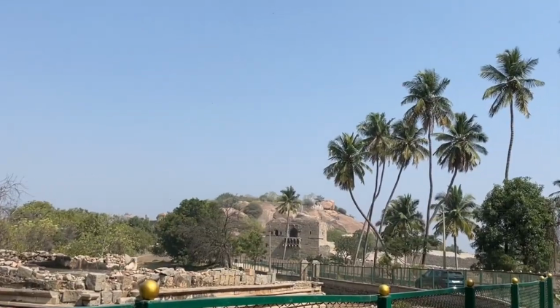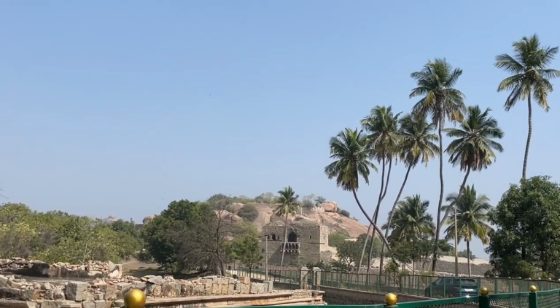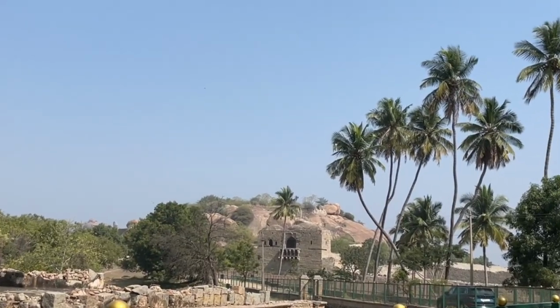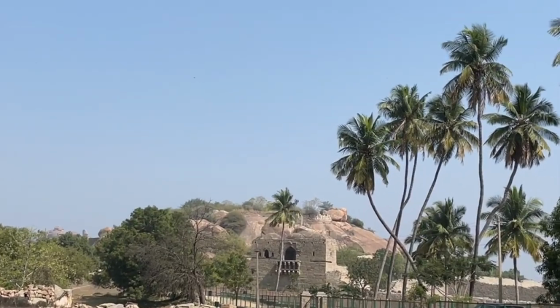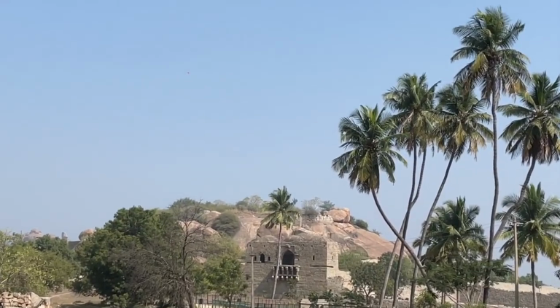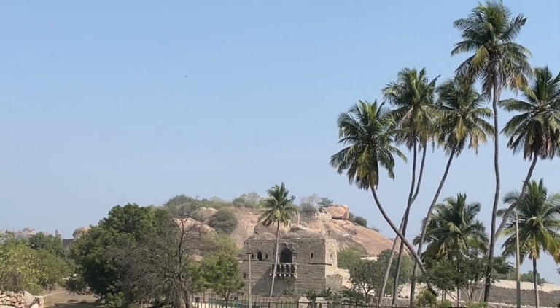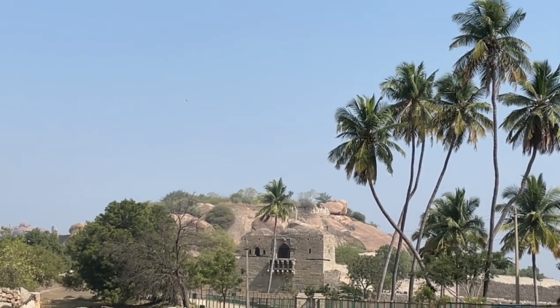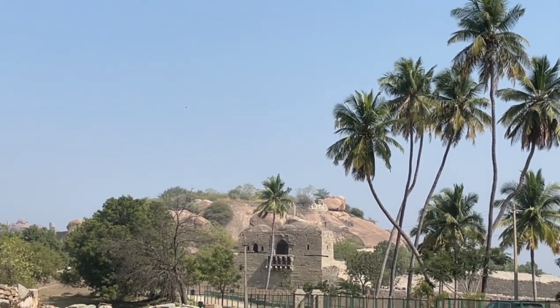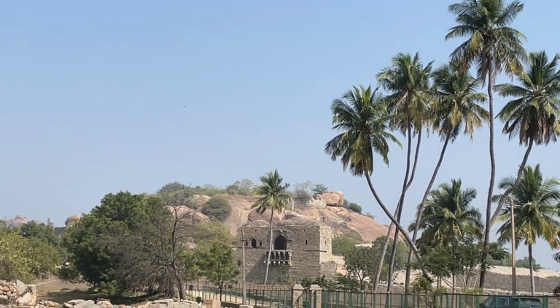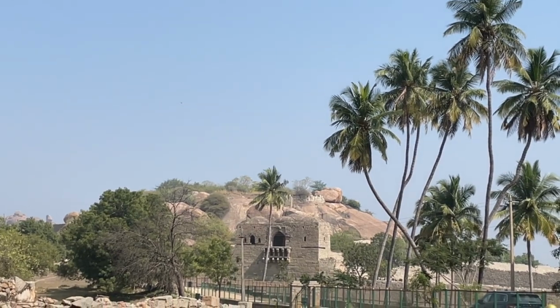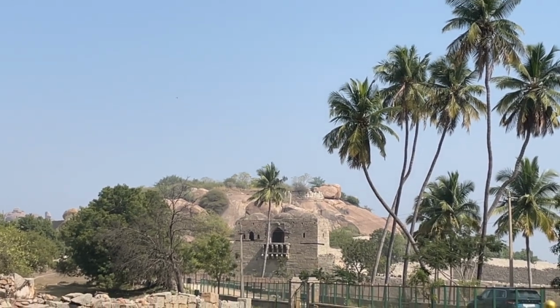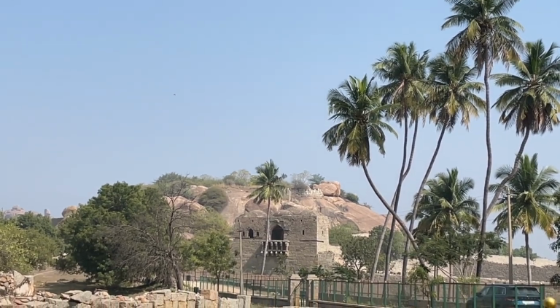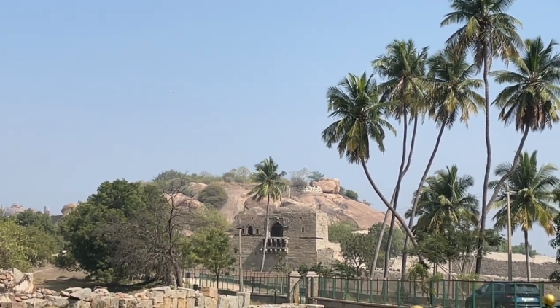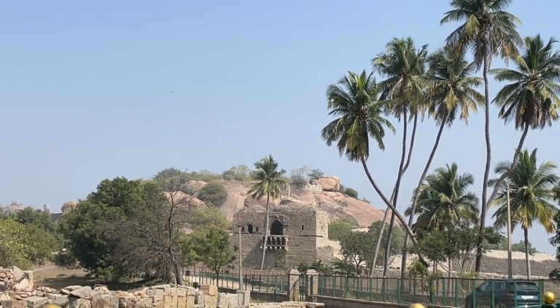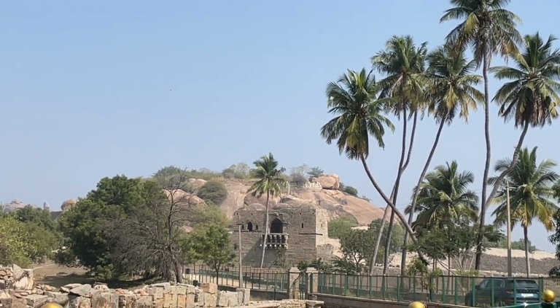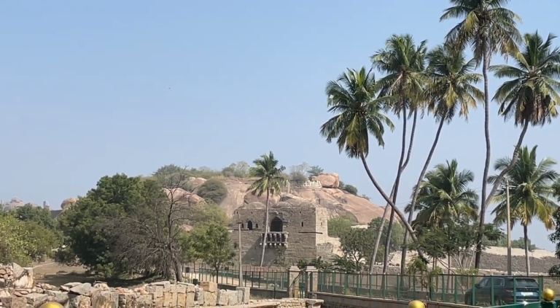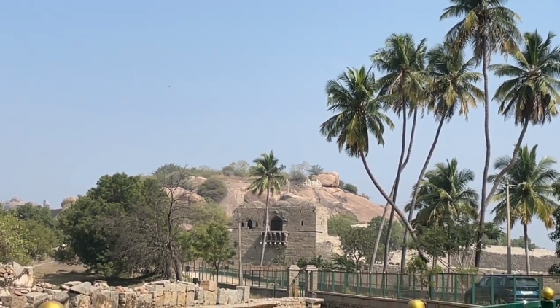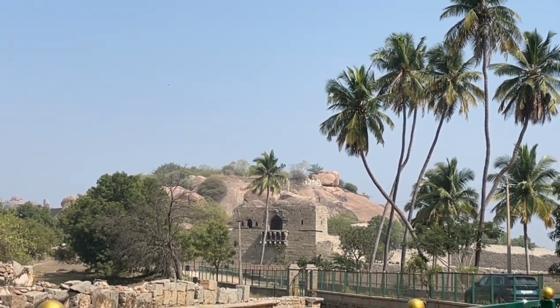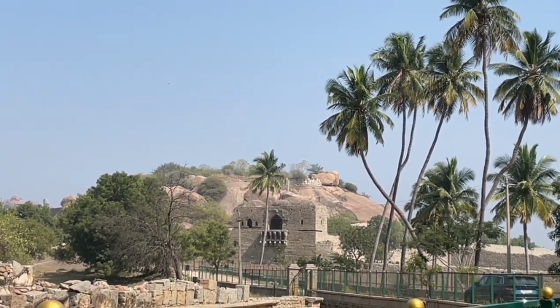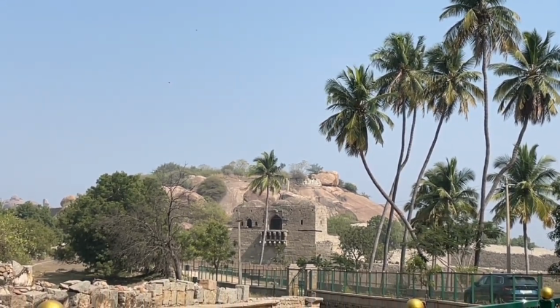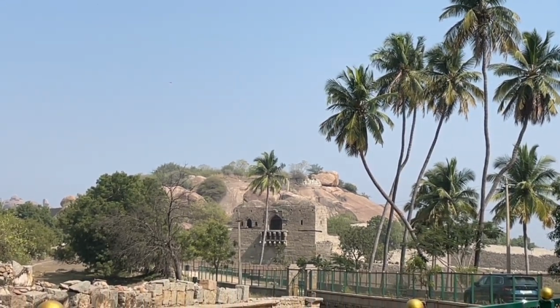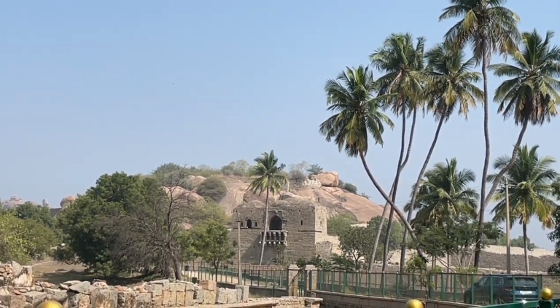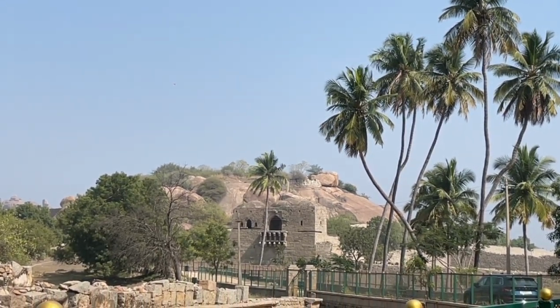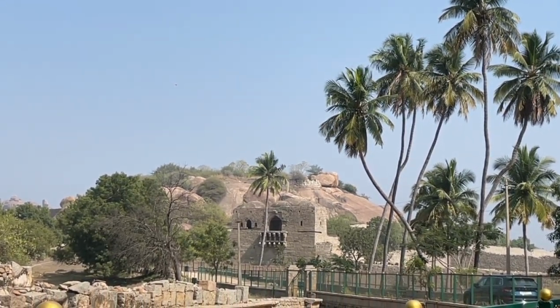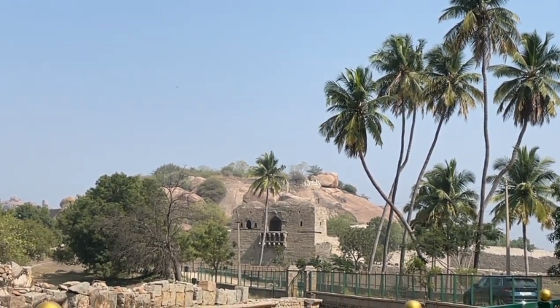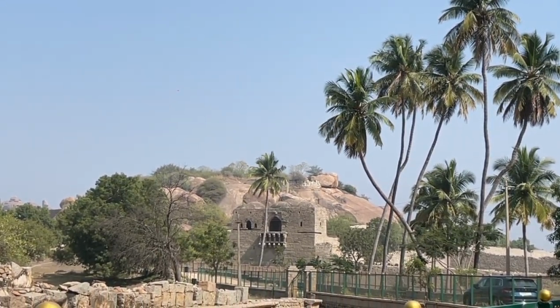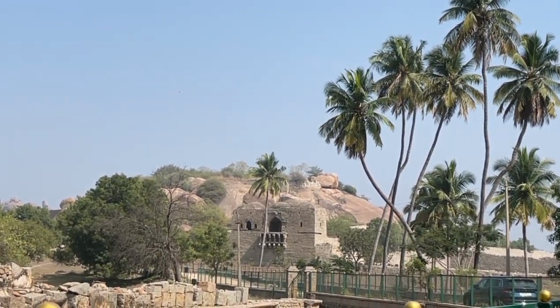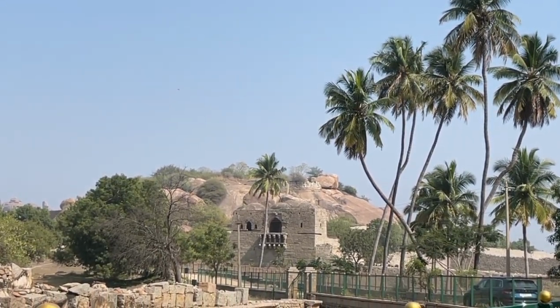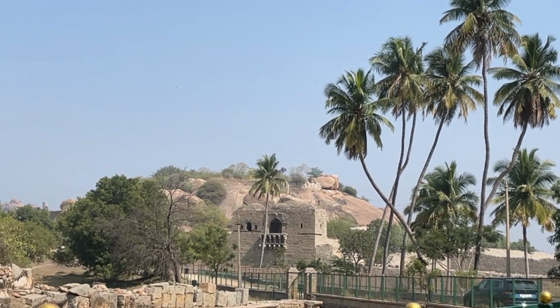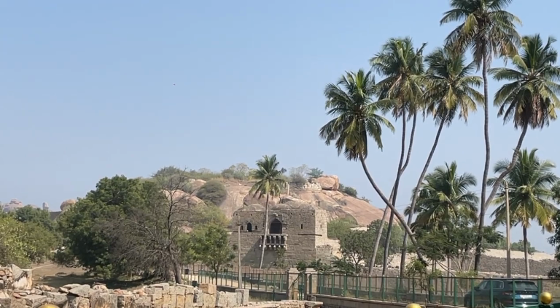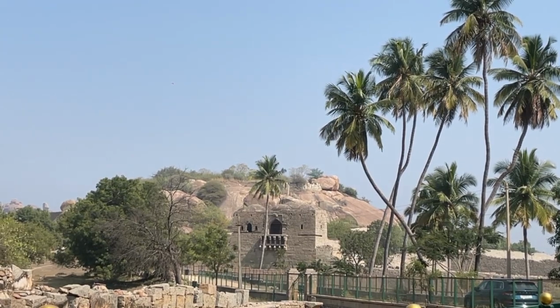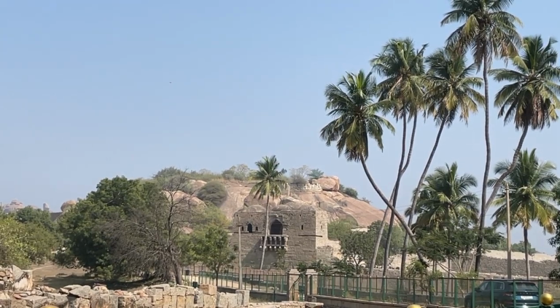Sir Tenali Ramakrishna, maybe Mahamantri Timur or so — it was a residence. And there is a watchtower — an Islamic style watchtower.